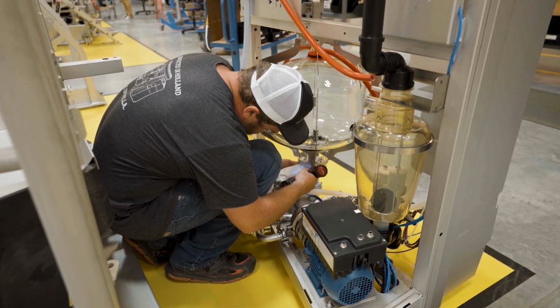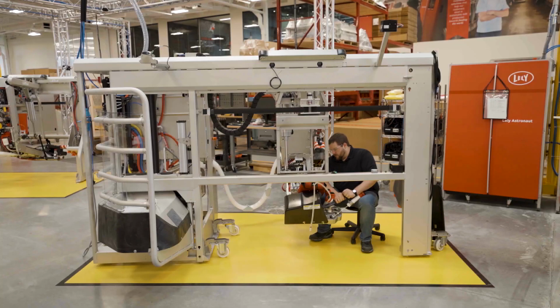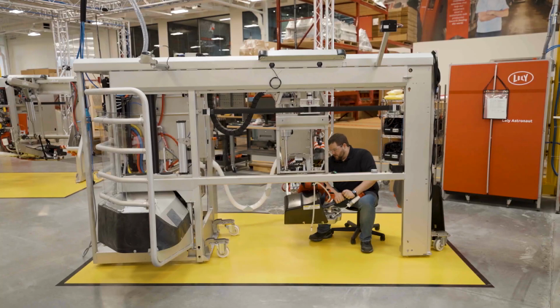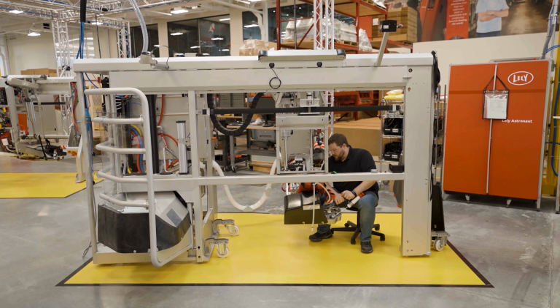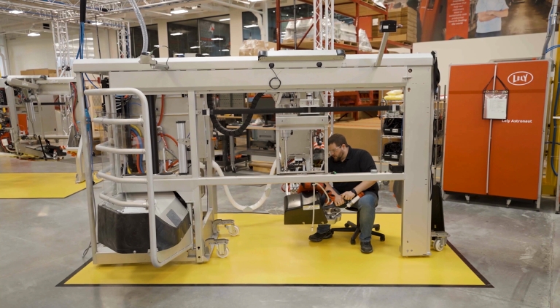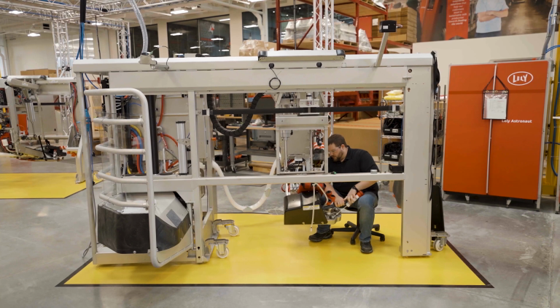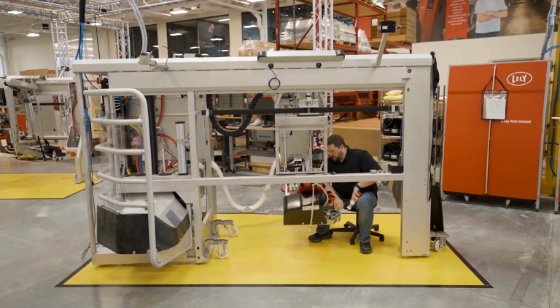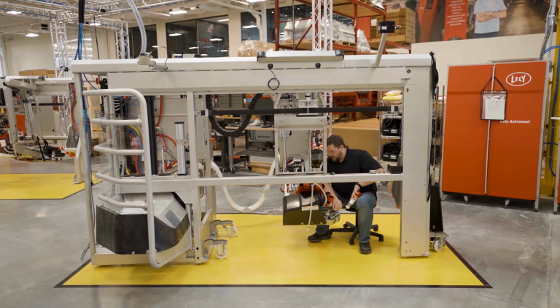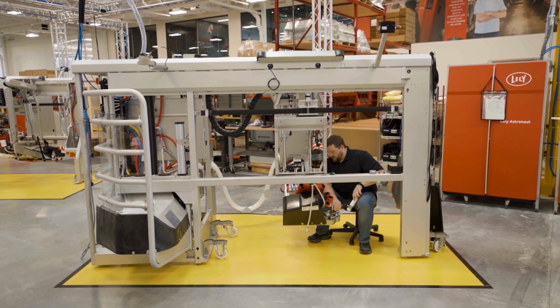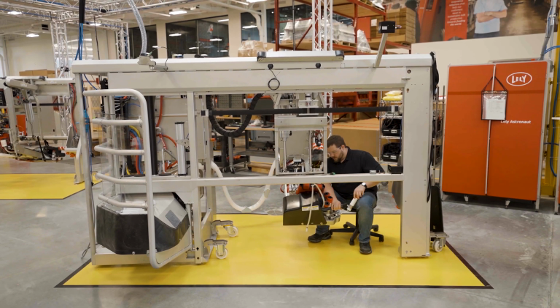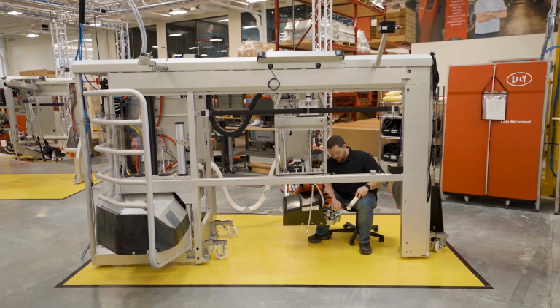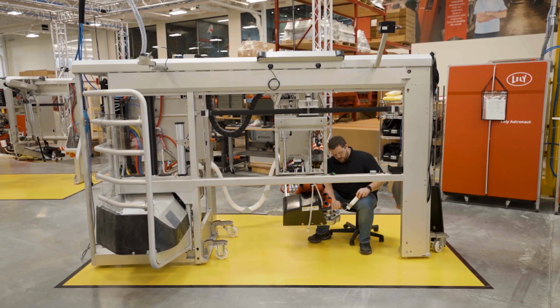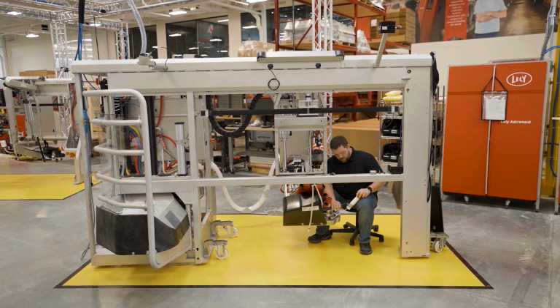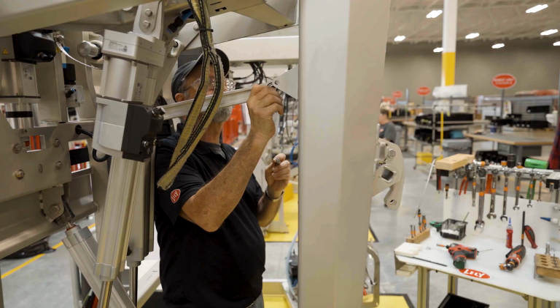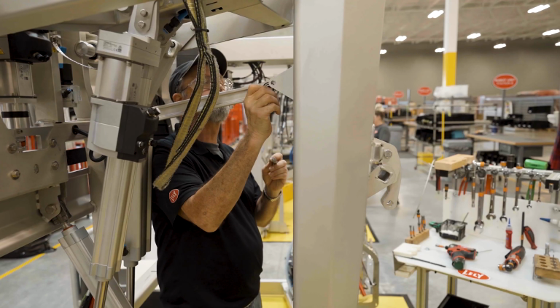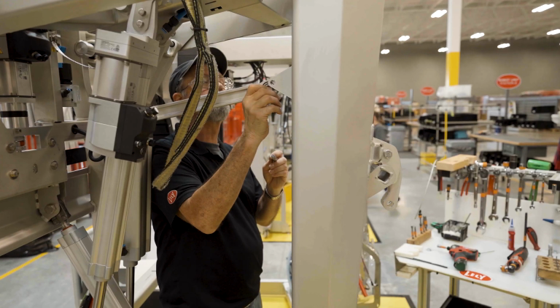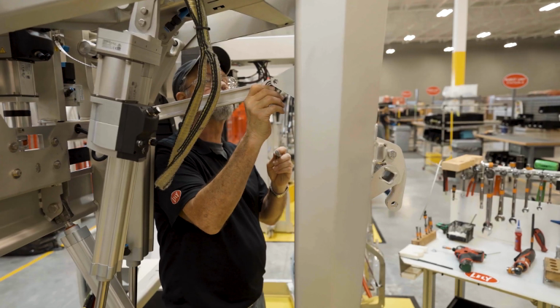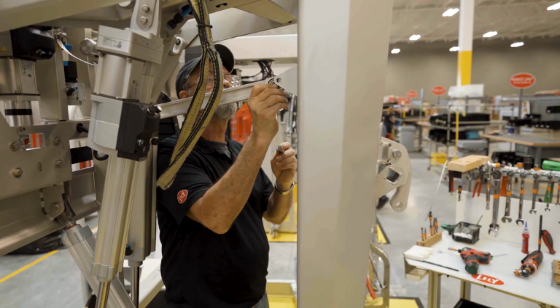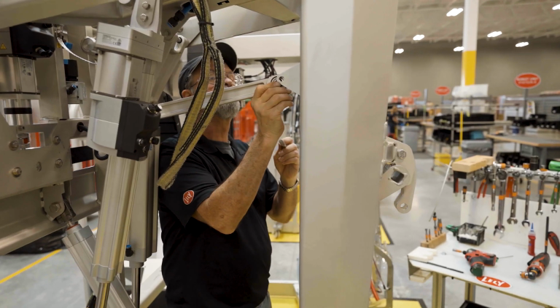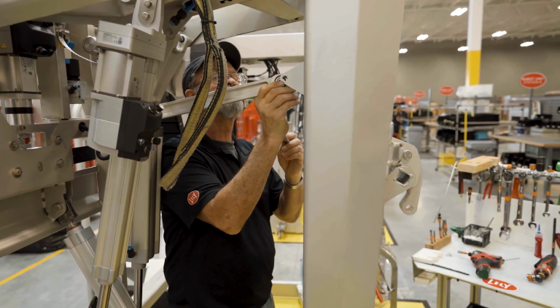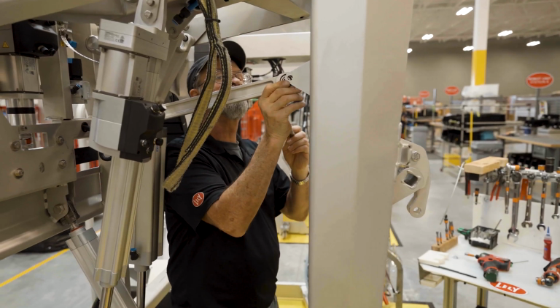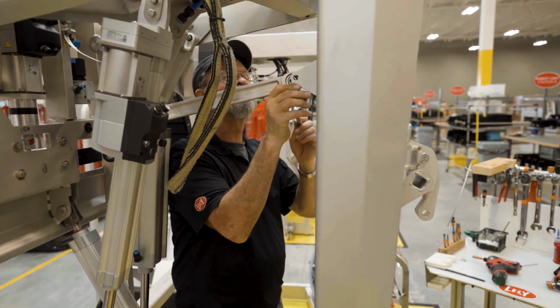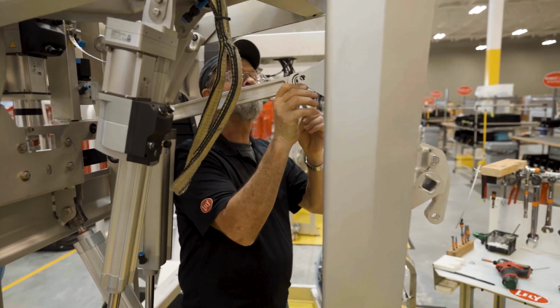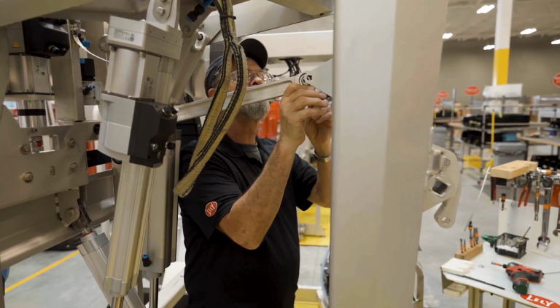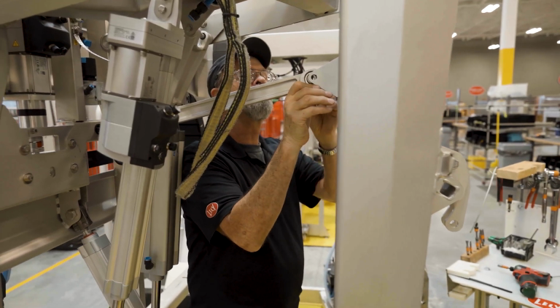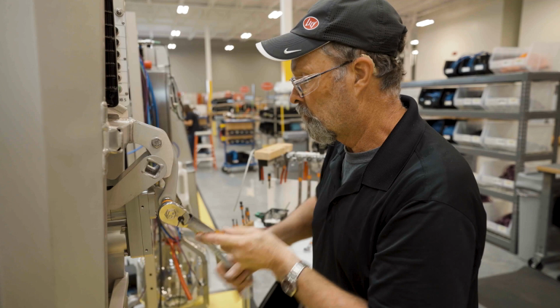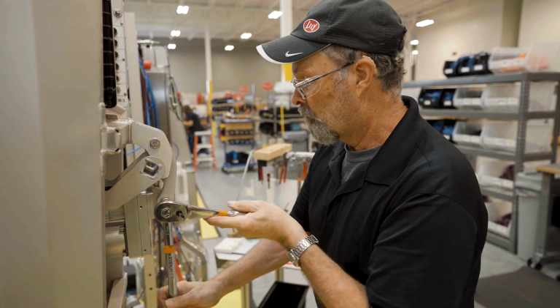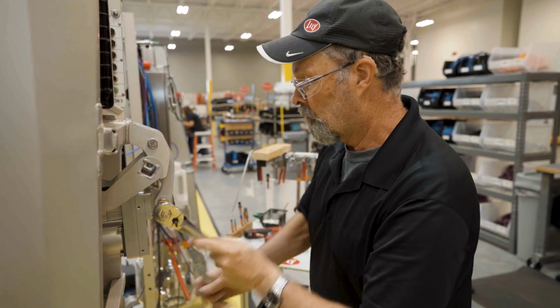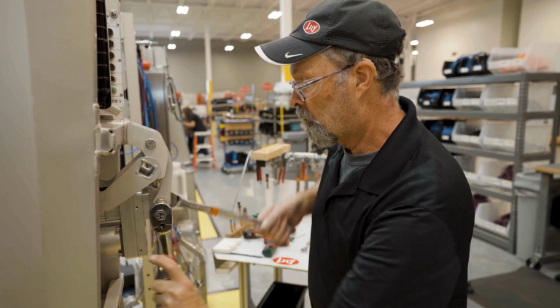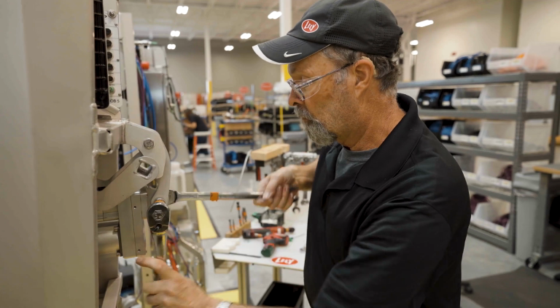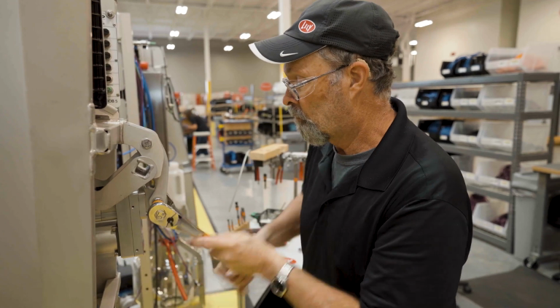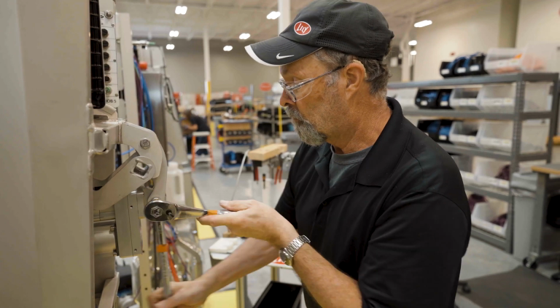Stage two, we're starting to put an upper arm on. We're going to put different components on, getting ready for what we call the mothership.